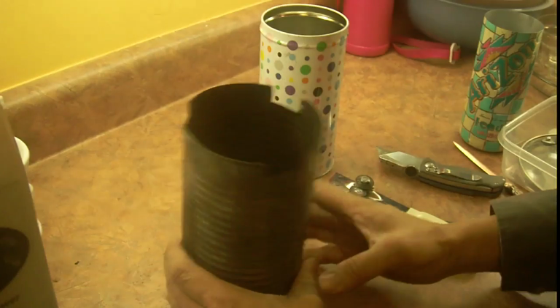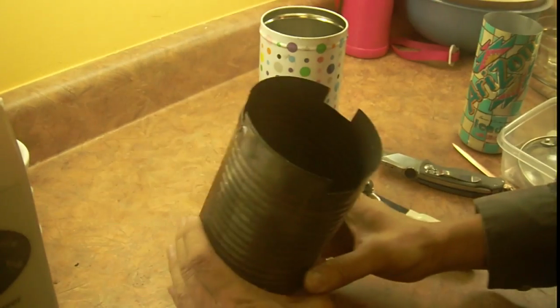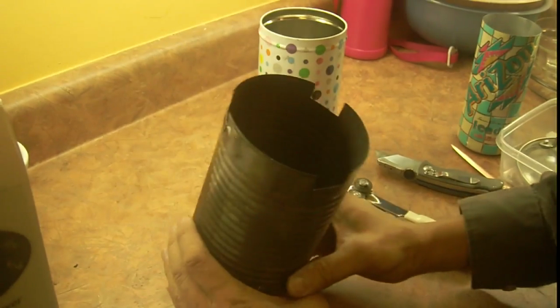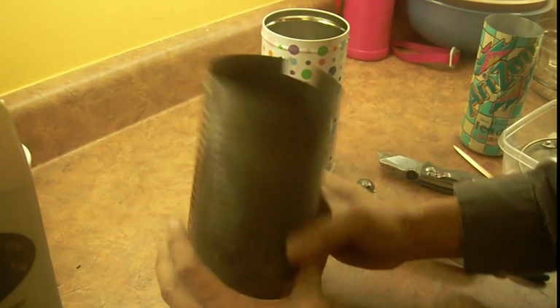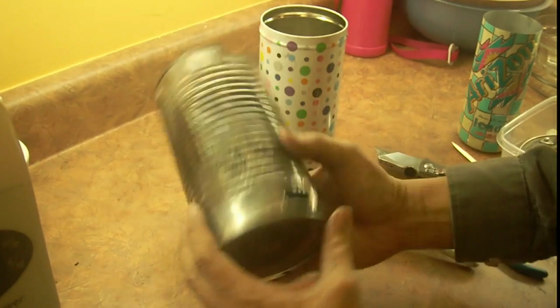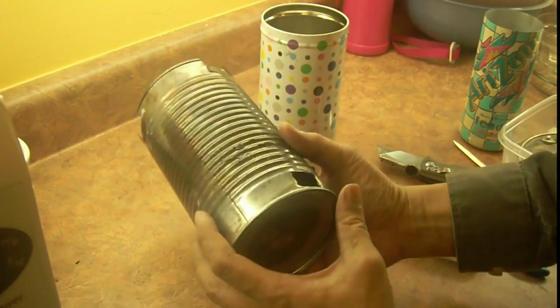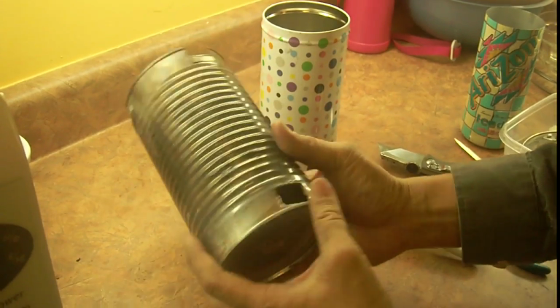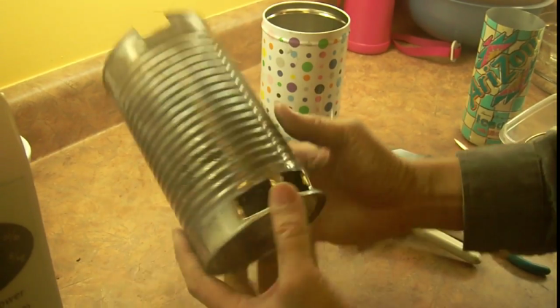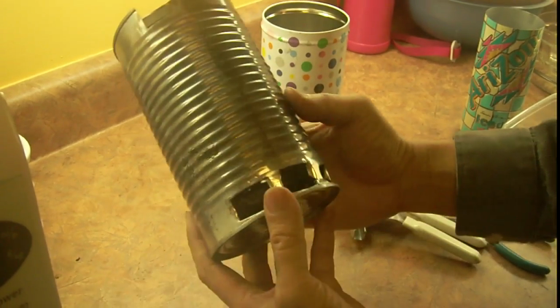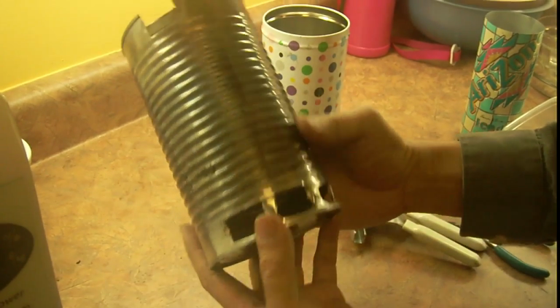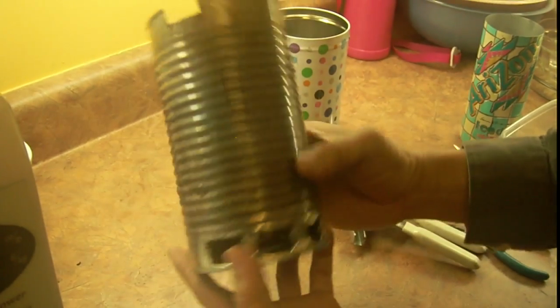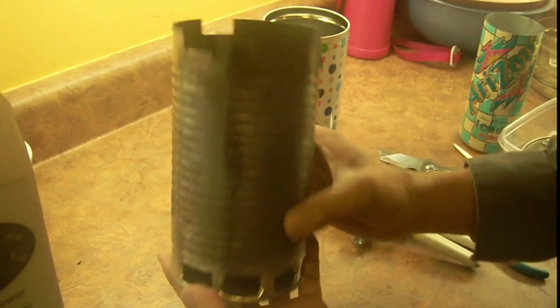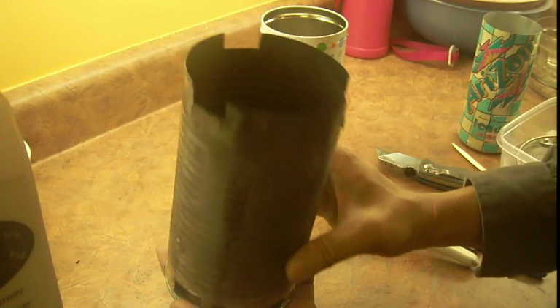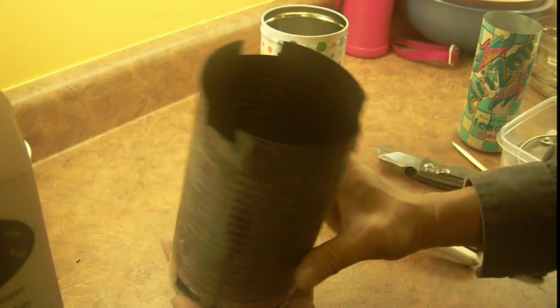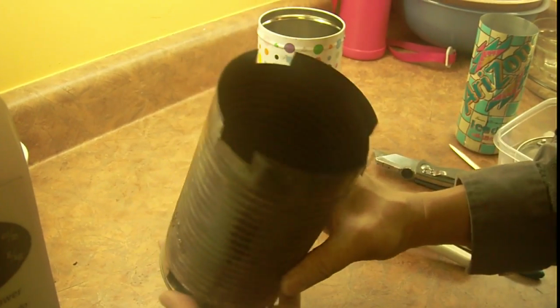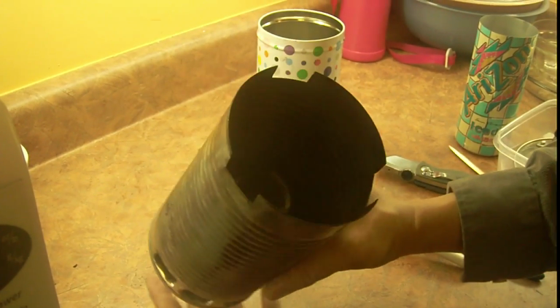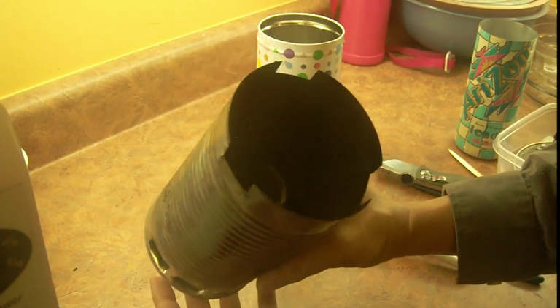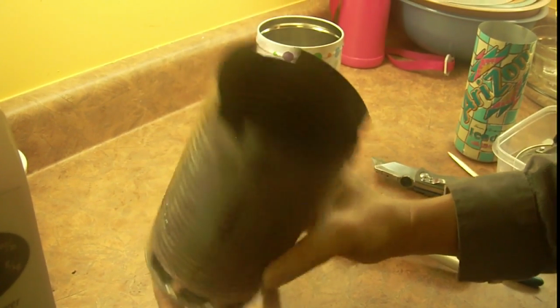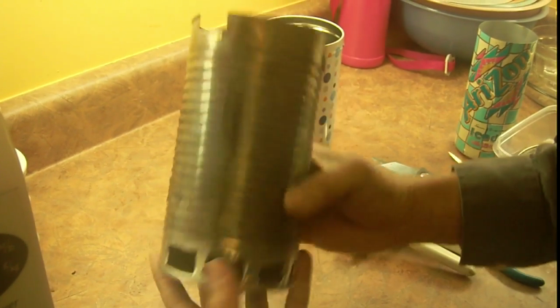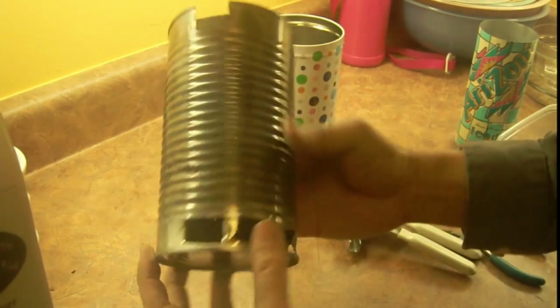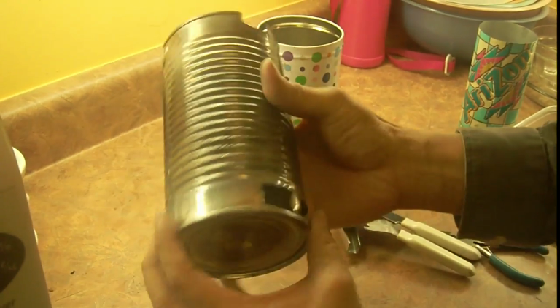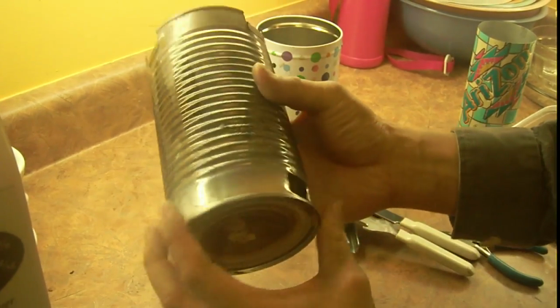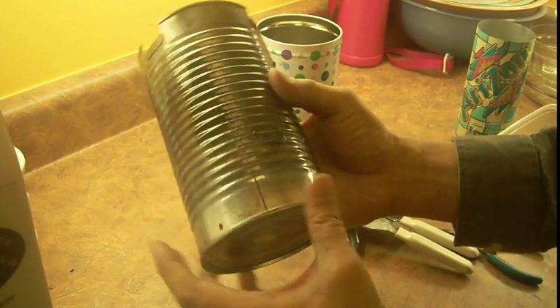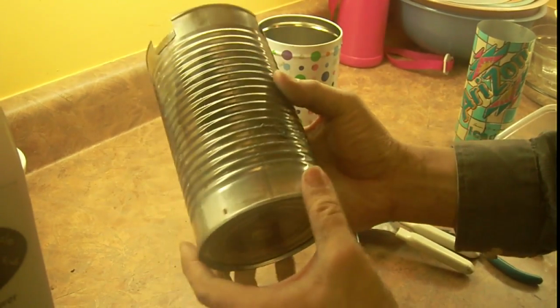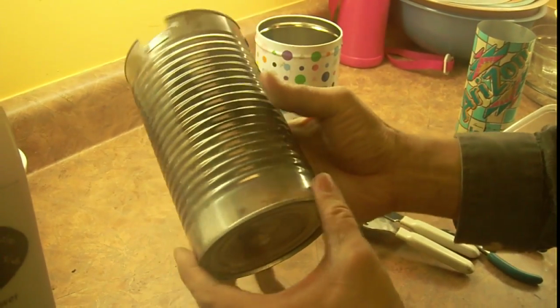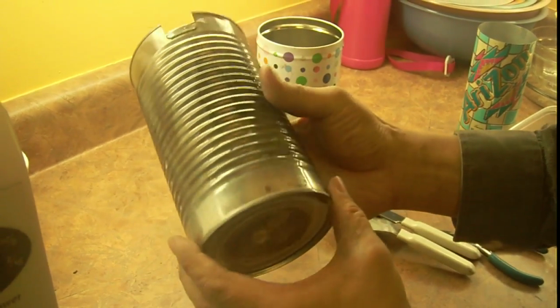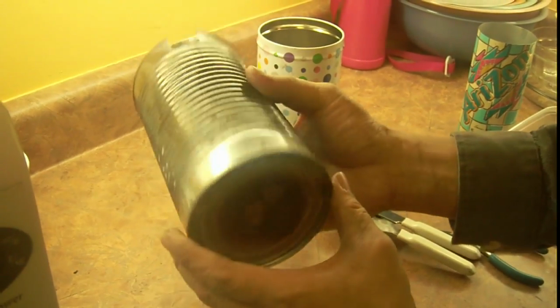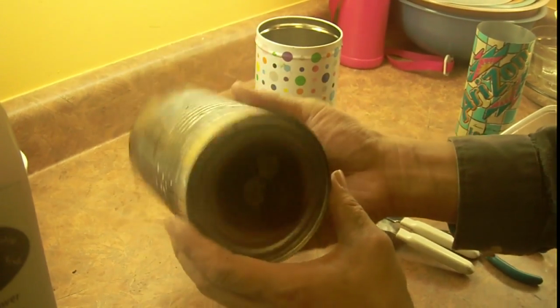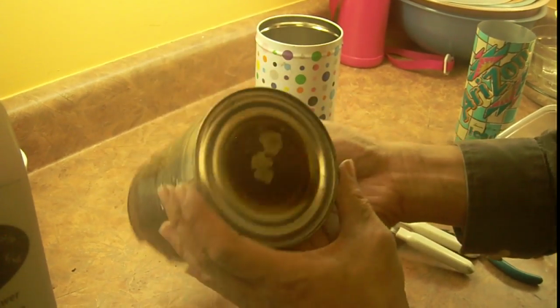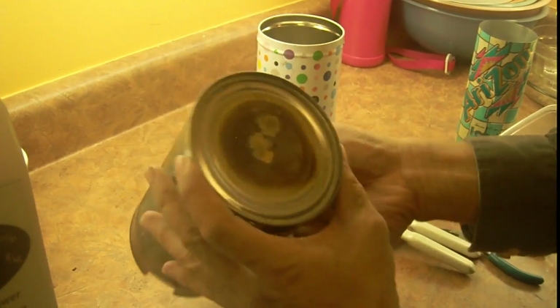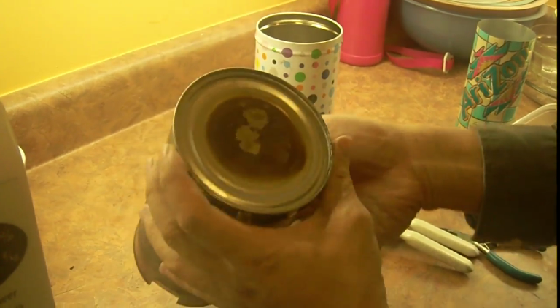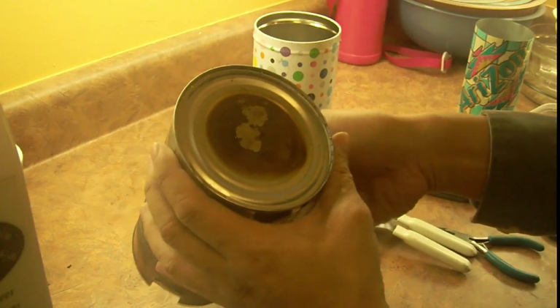I don't have a video about how I made this wood gas stove, but I'll take it apart to show you how it's made.